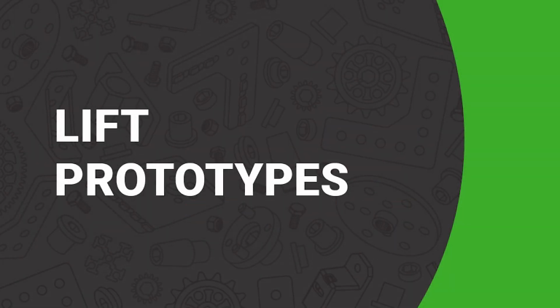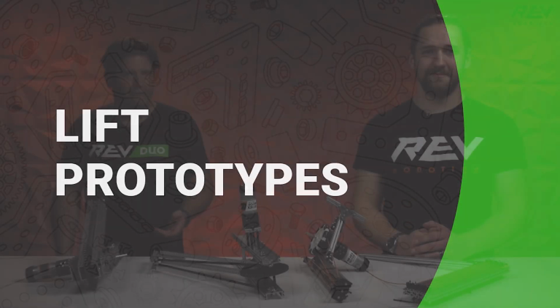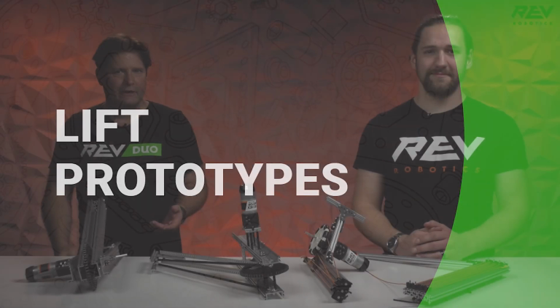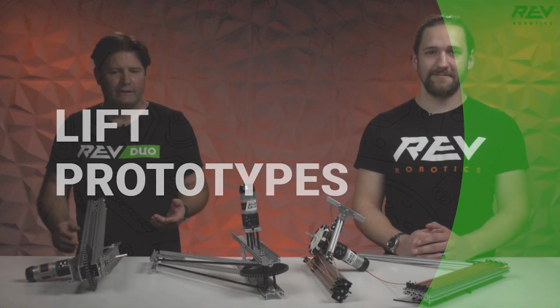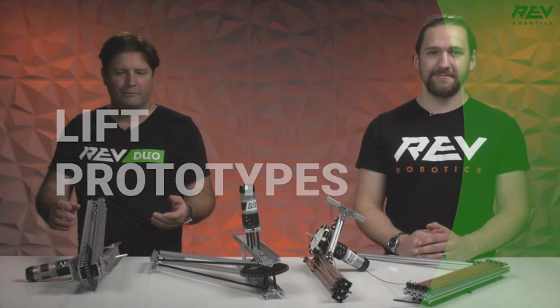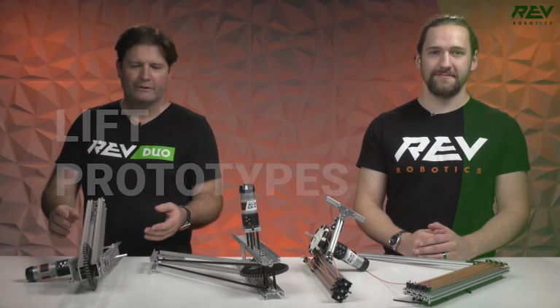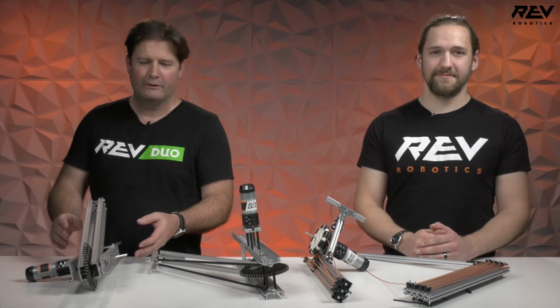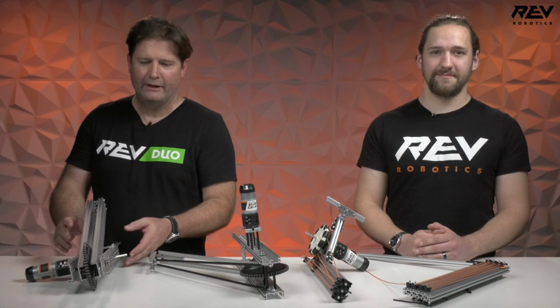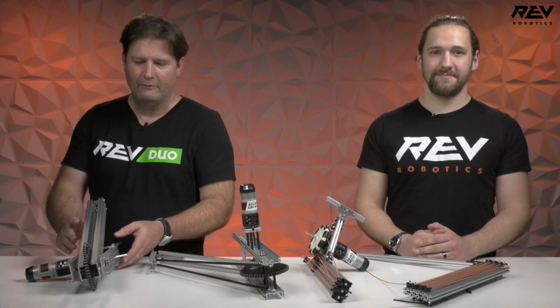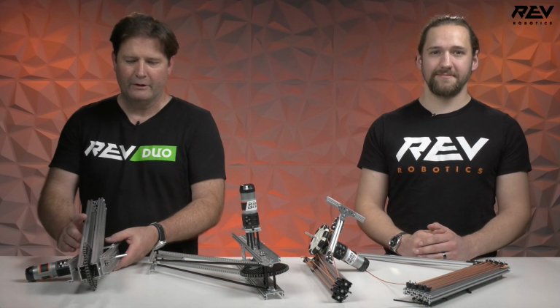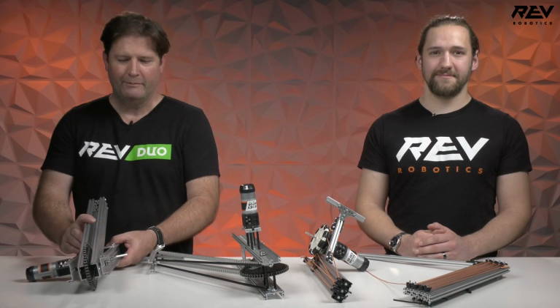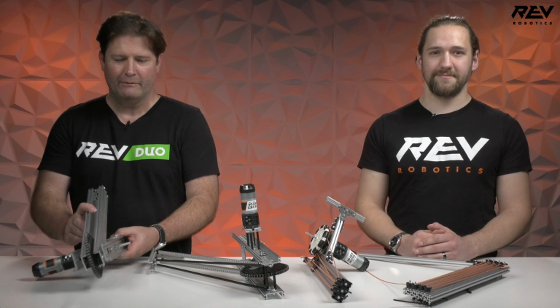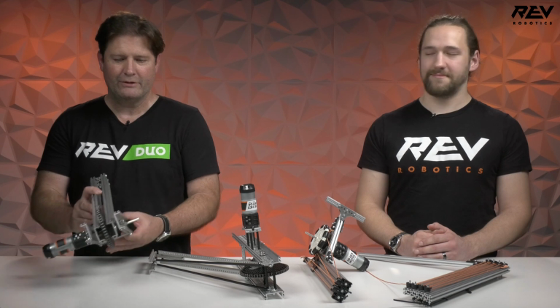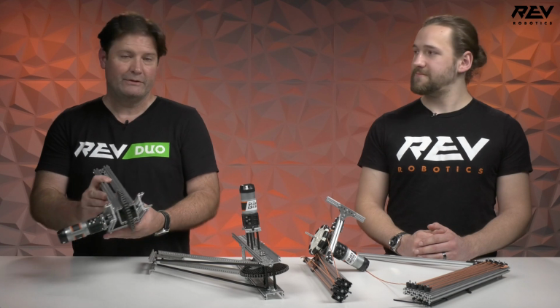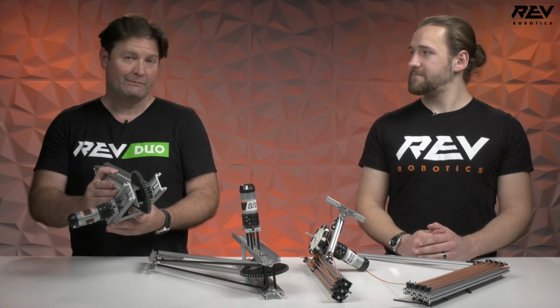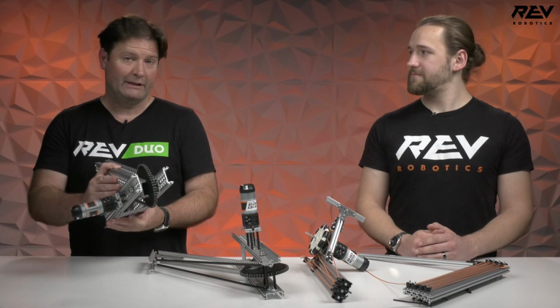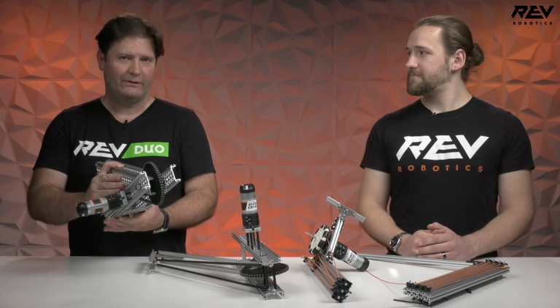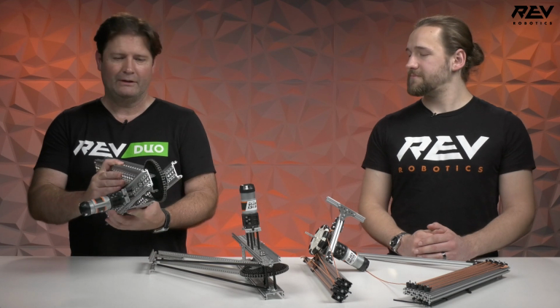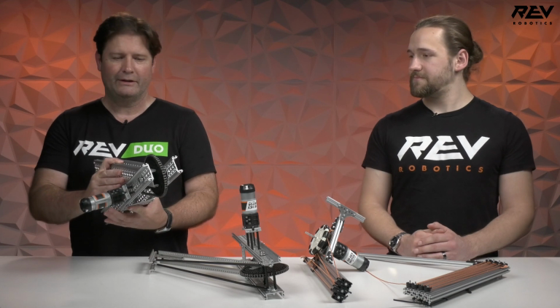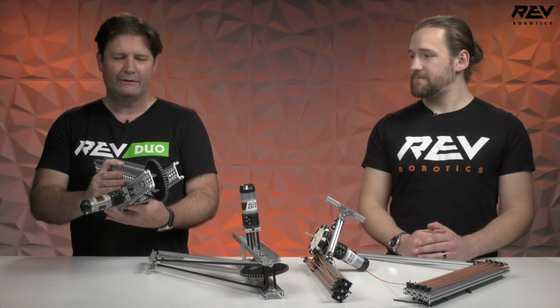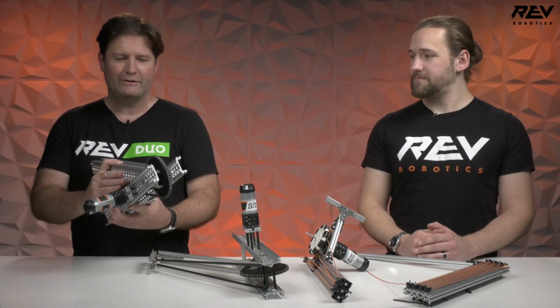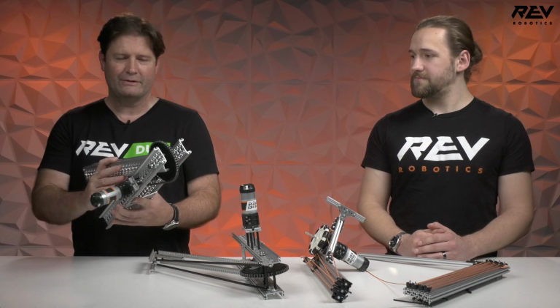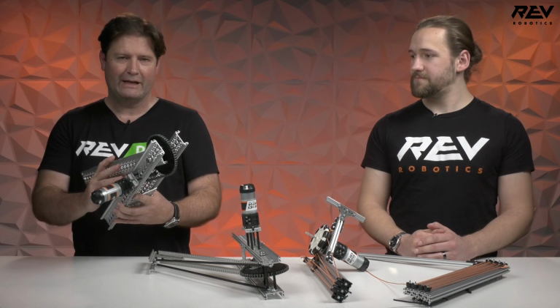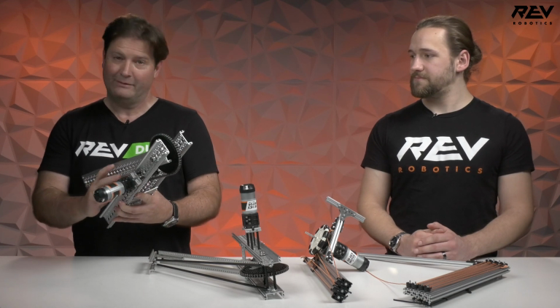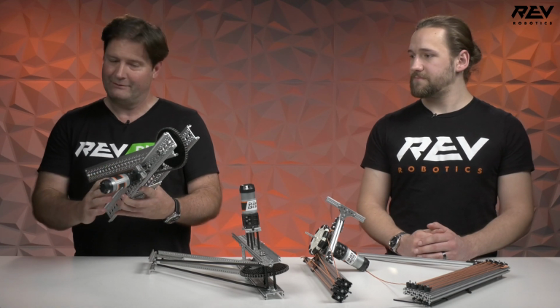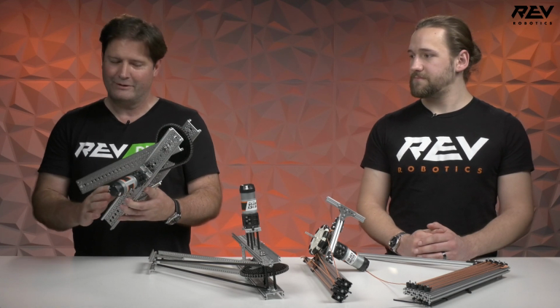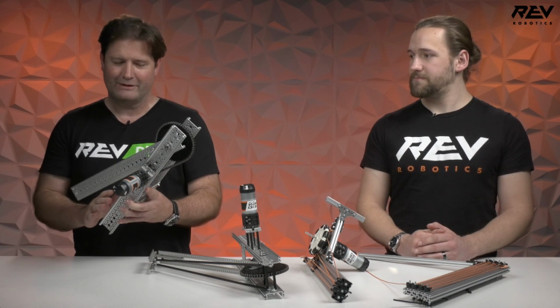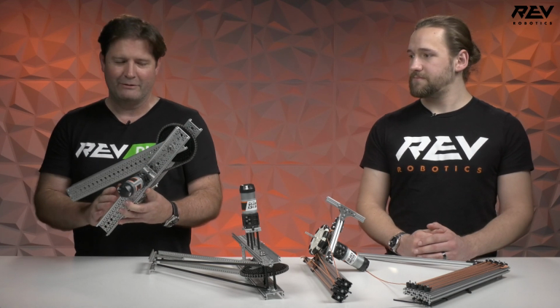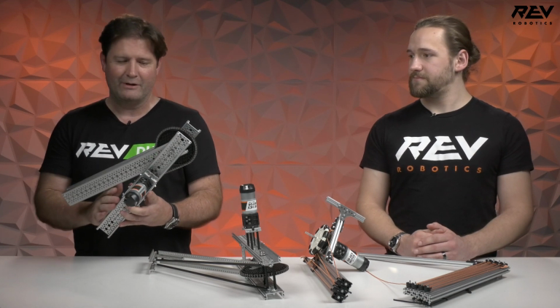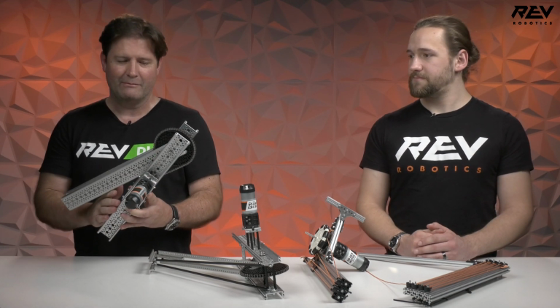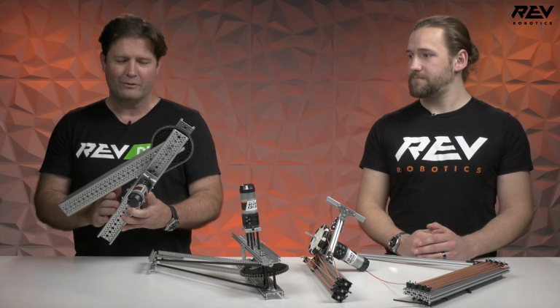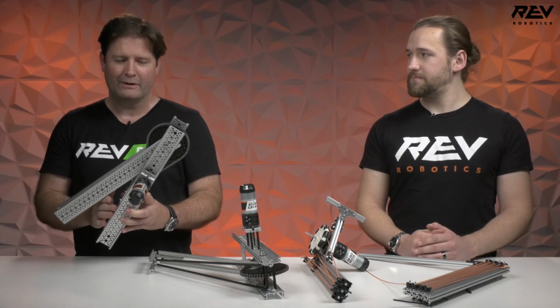Hi everybody, it's Bruce and Orion. We wanted to show you some lifts. Looking at this year's games, of course it's going to be very important.